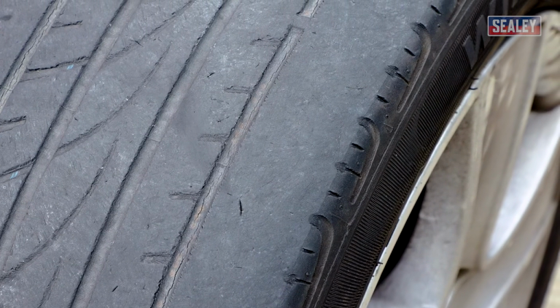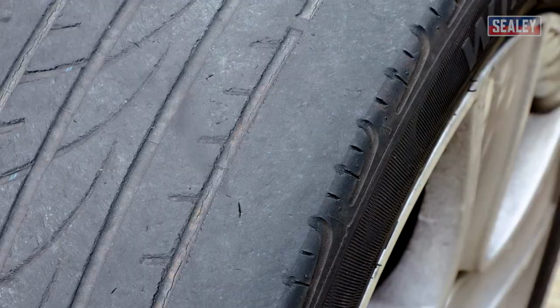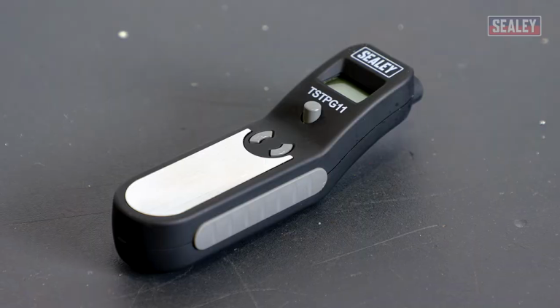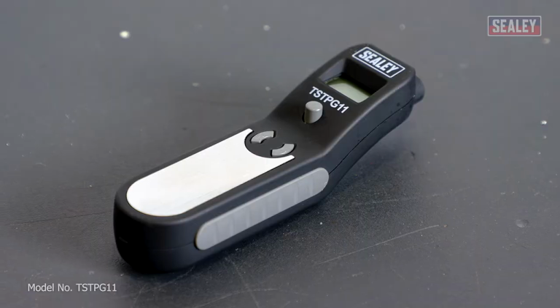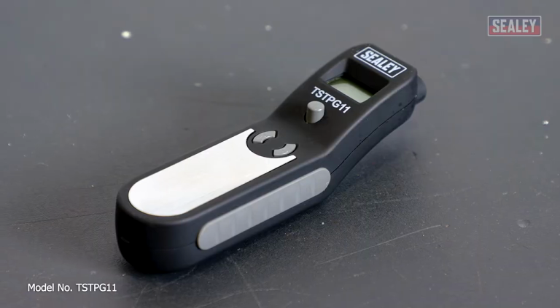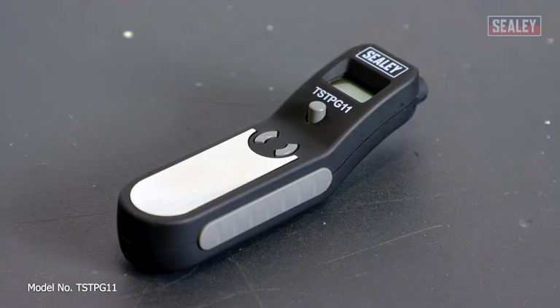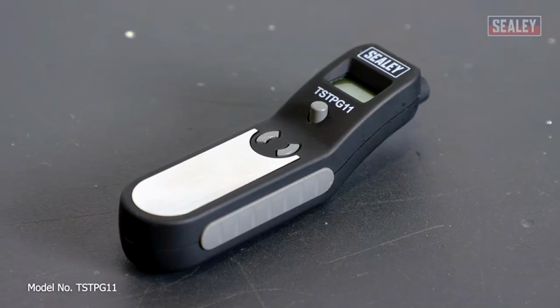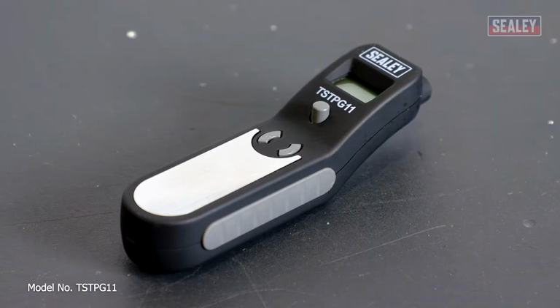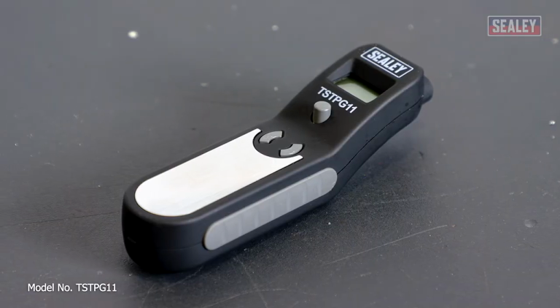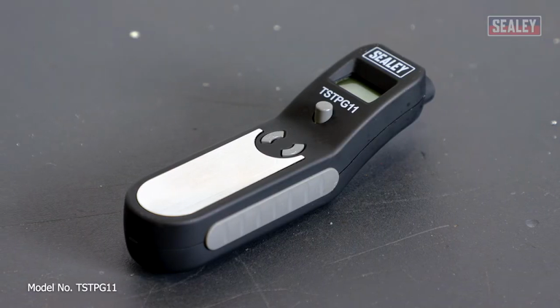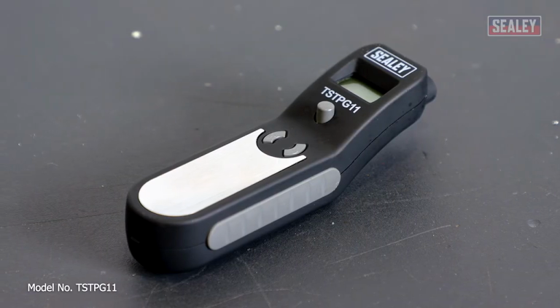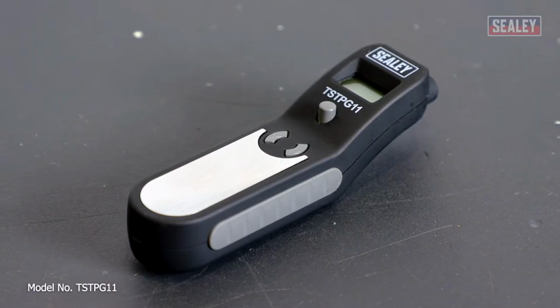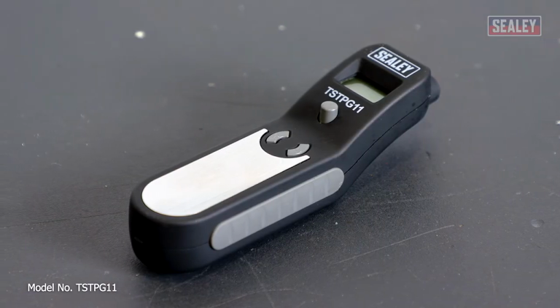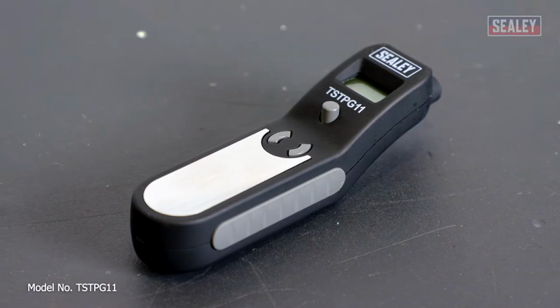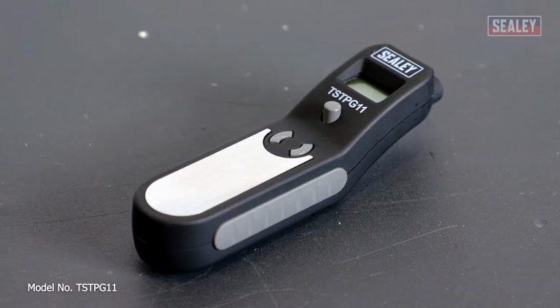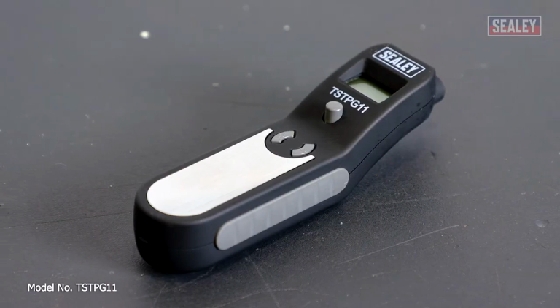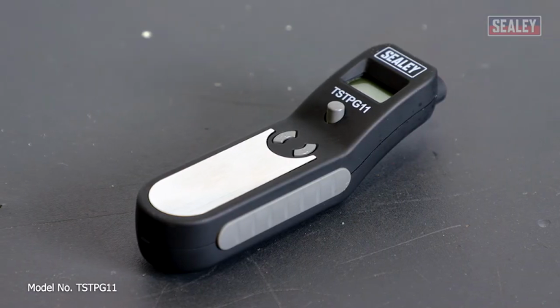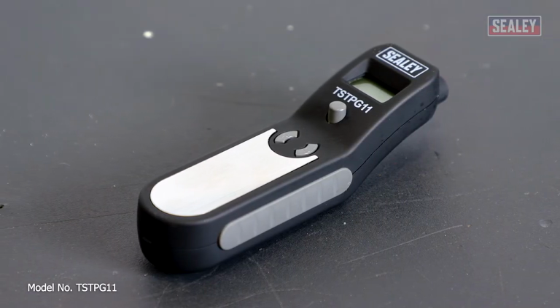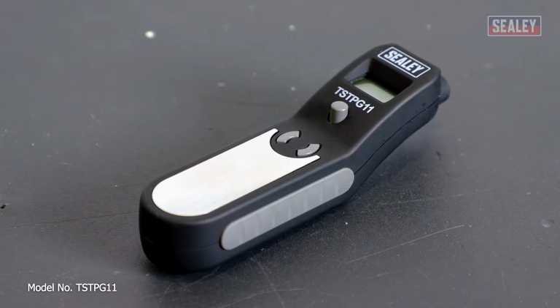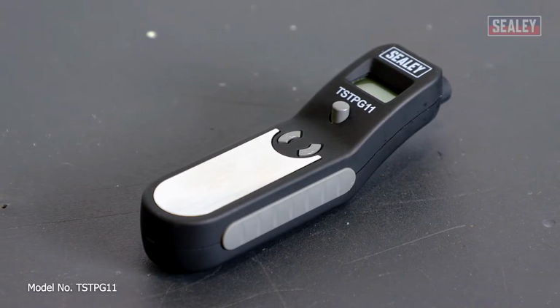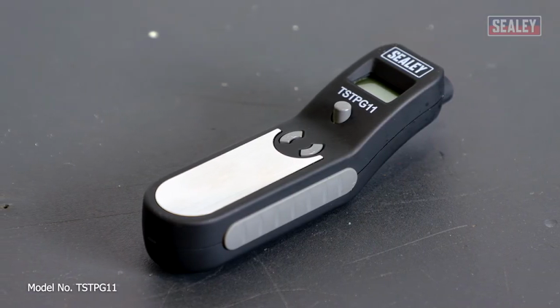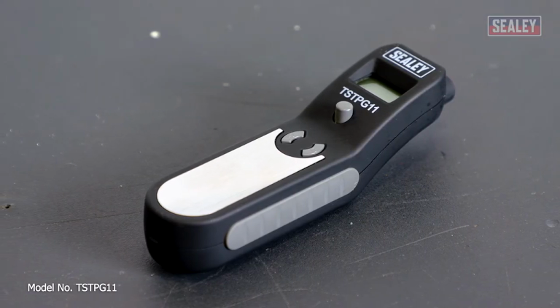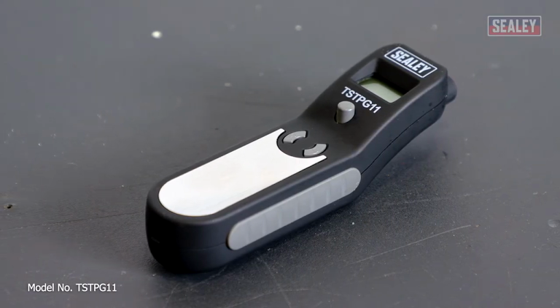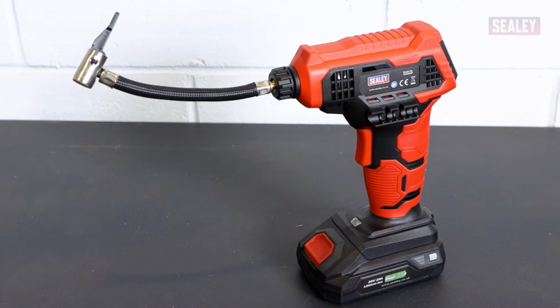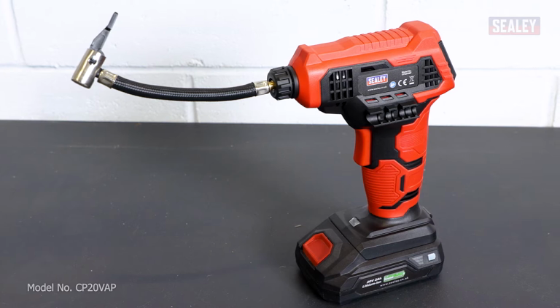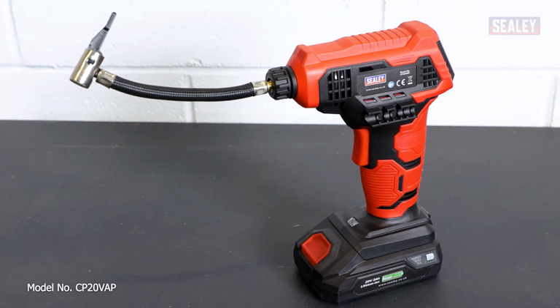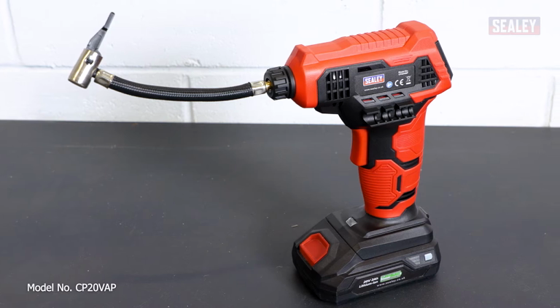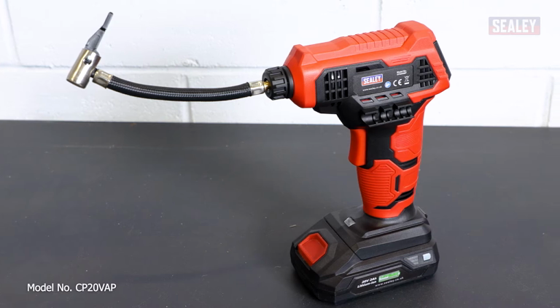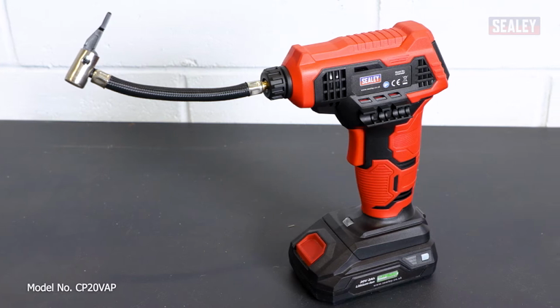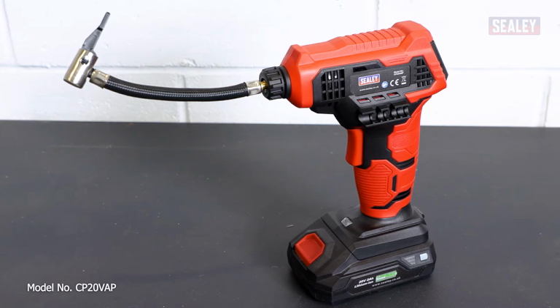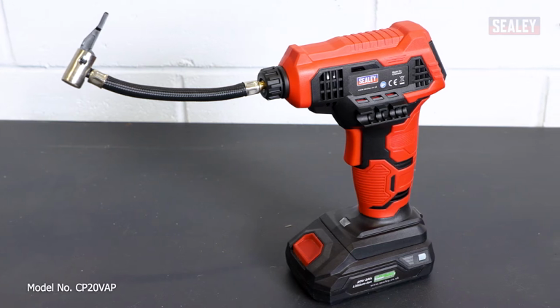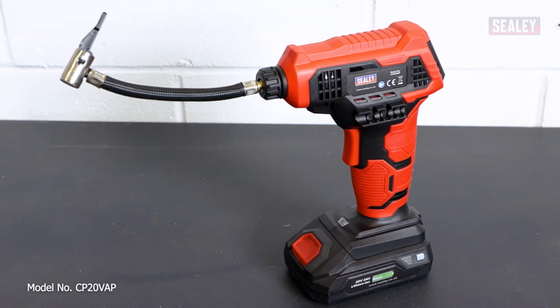In this video, we'll be using the Sealey Digital tyre pressure and tread depth gauge and a 20 volt cordless tyre inflator.